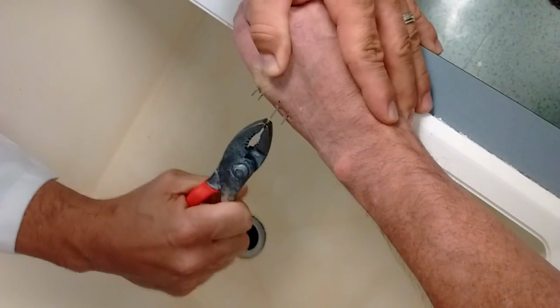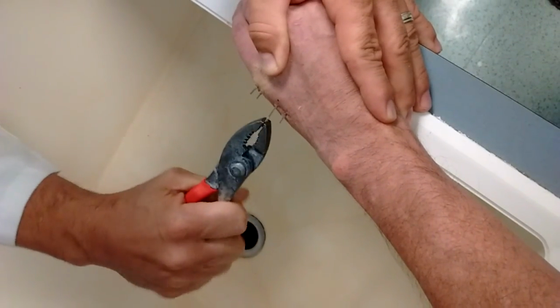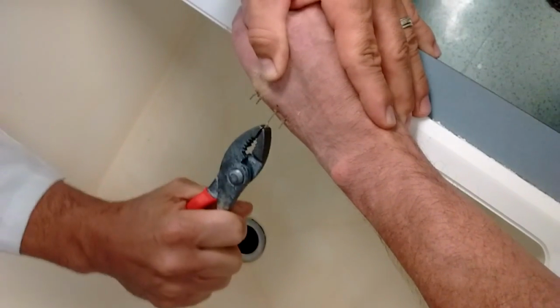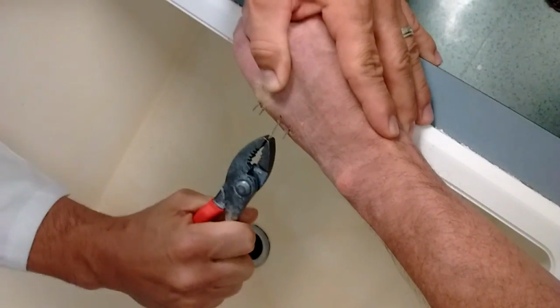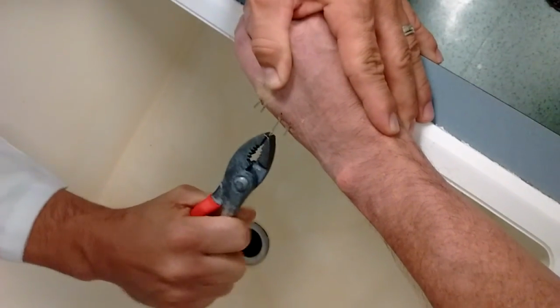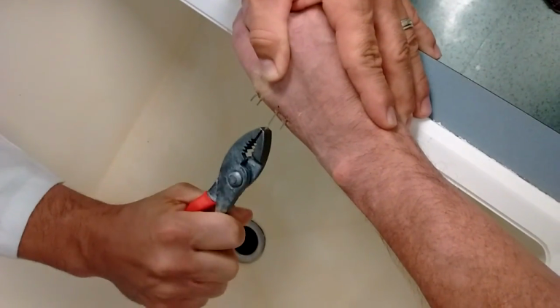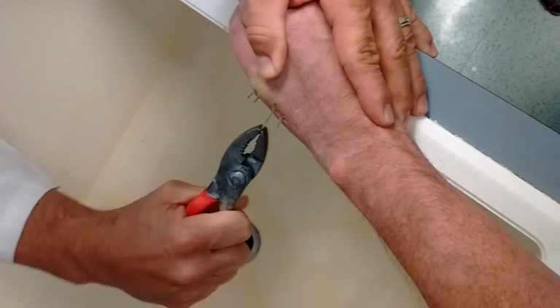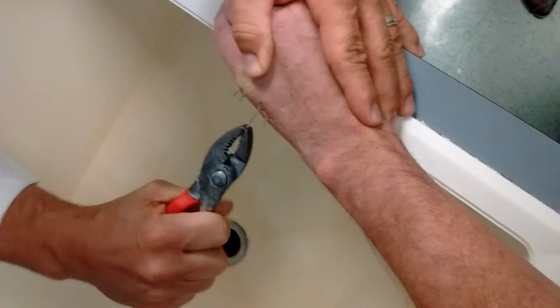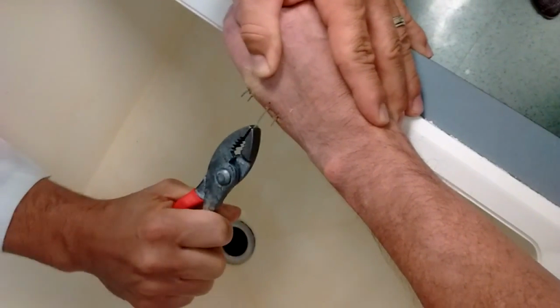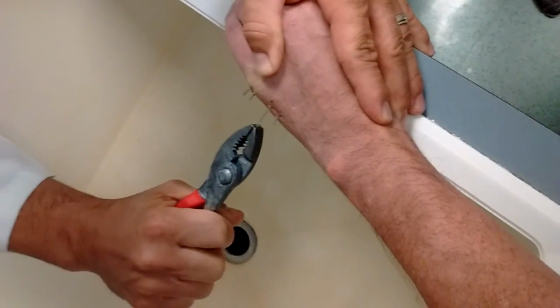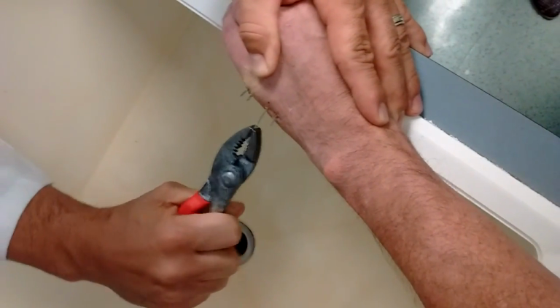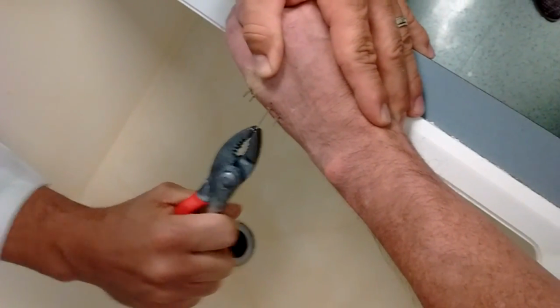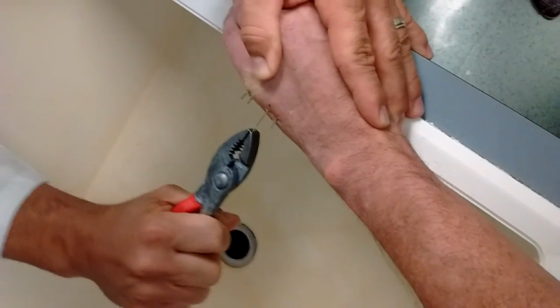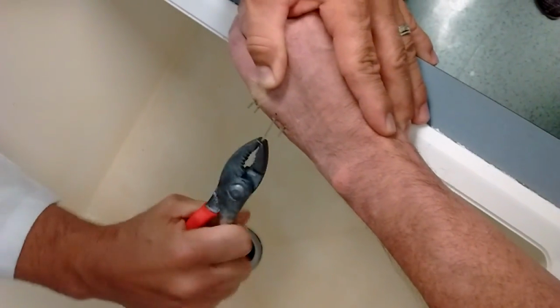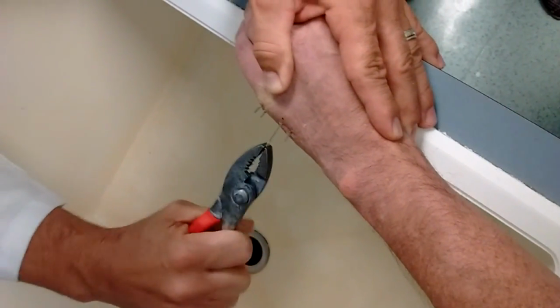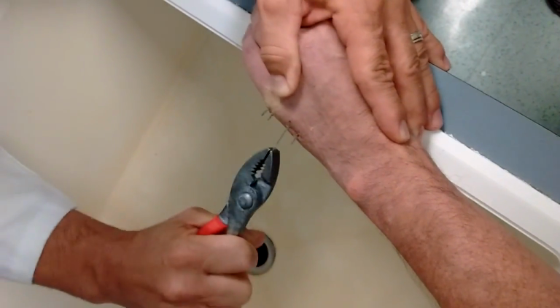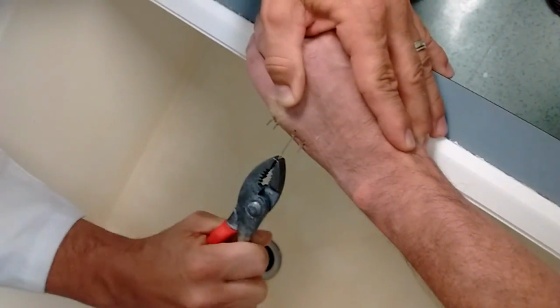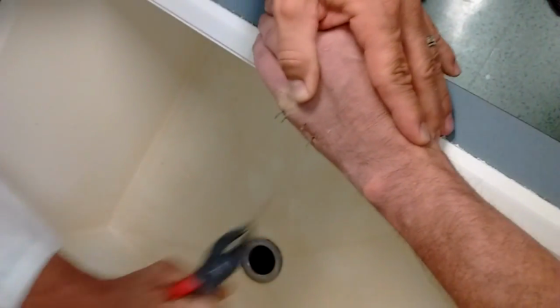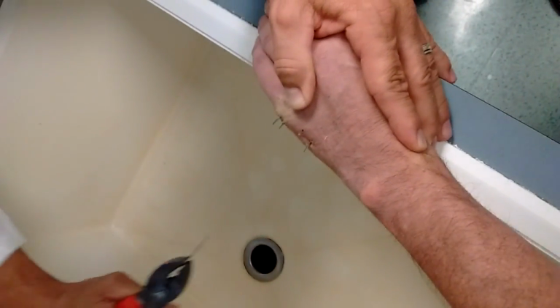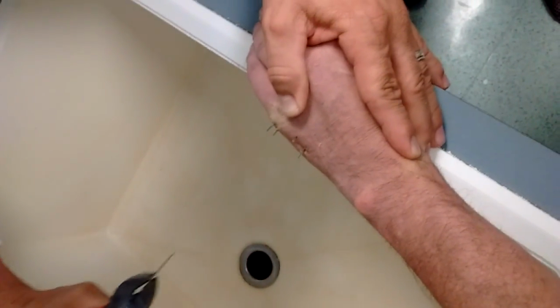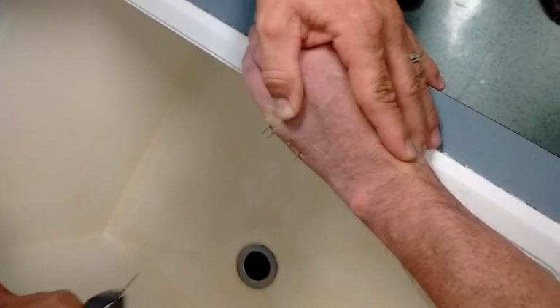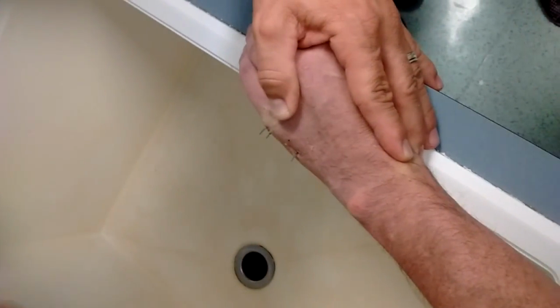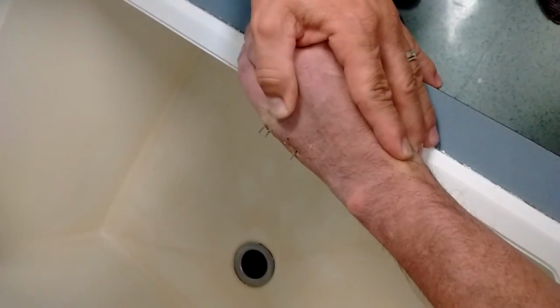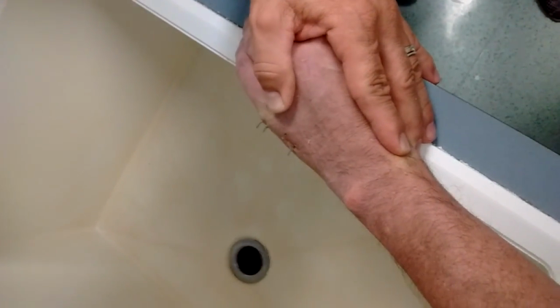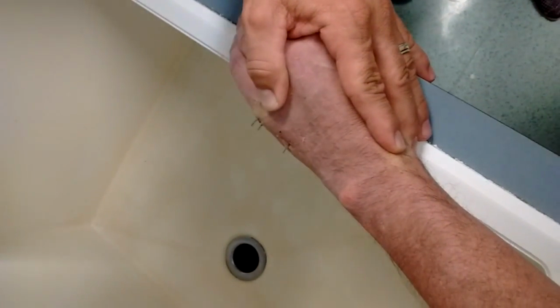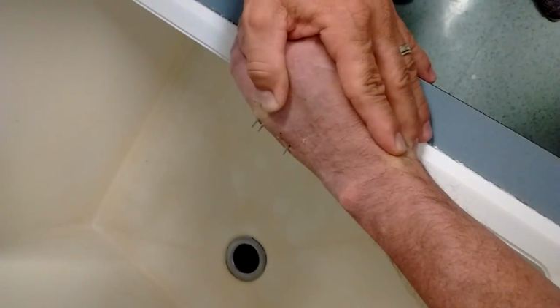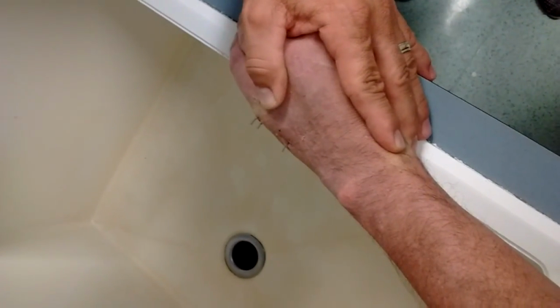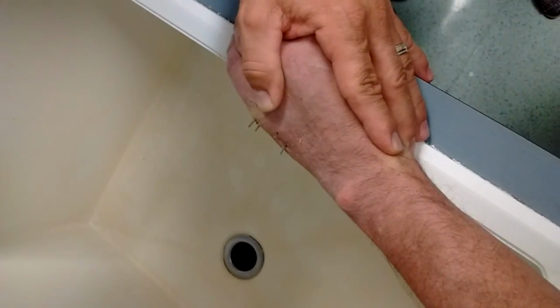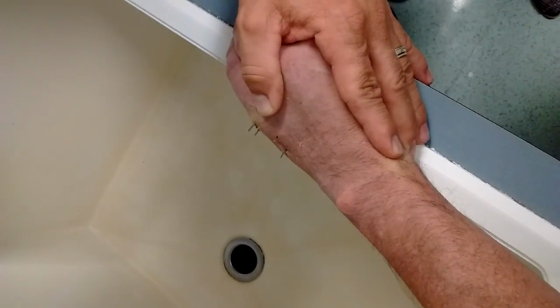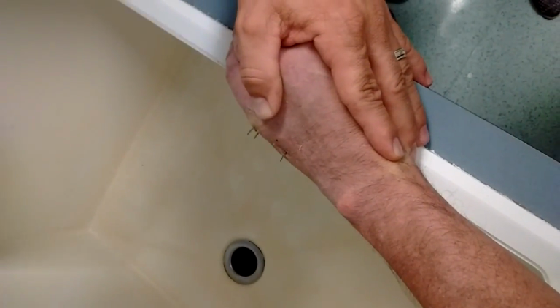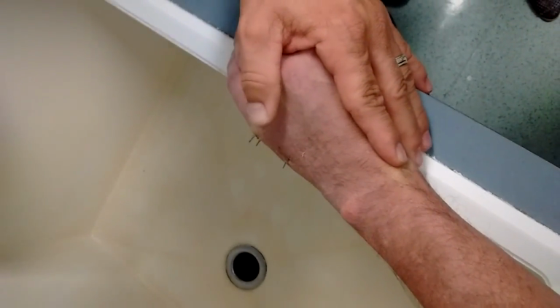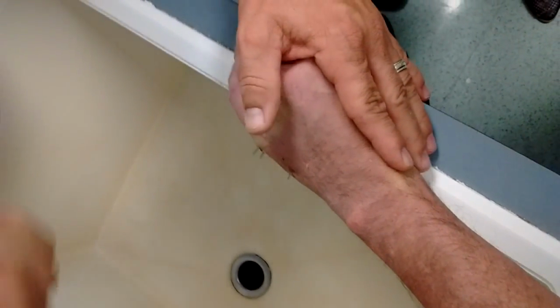And you can feel it give, and just kind of be patient with it. And it pops out. They all come out.